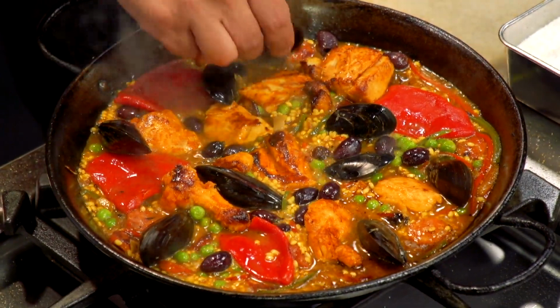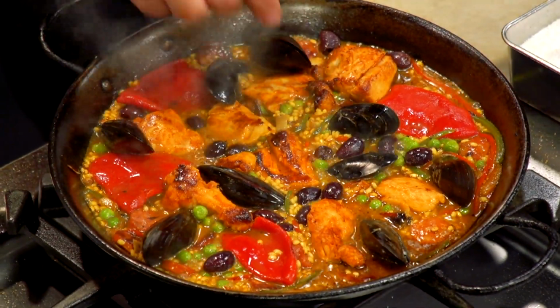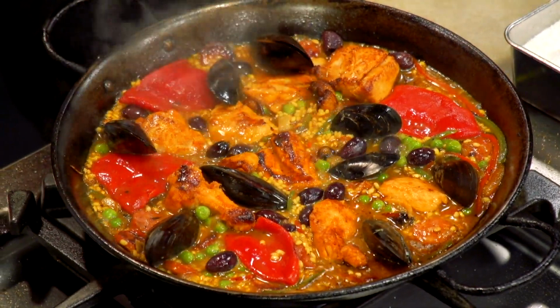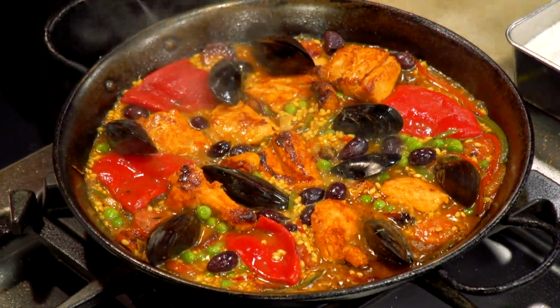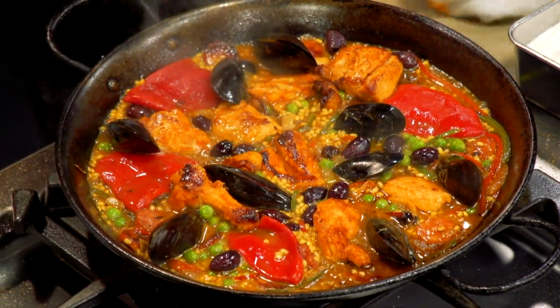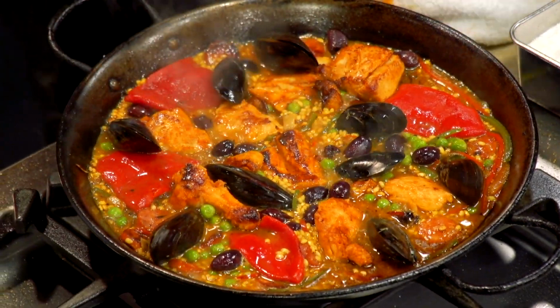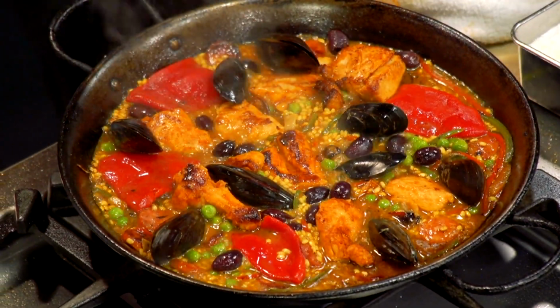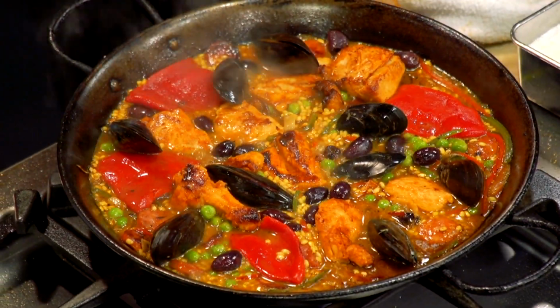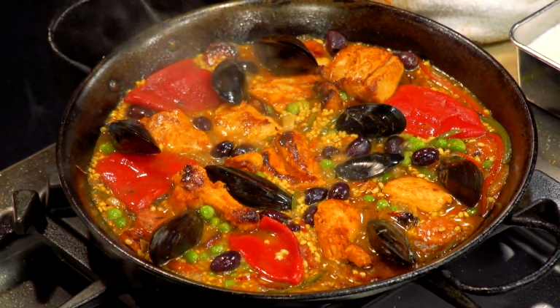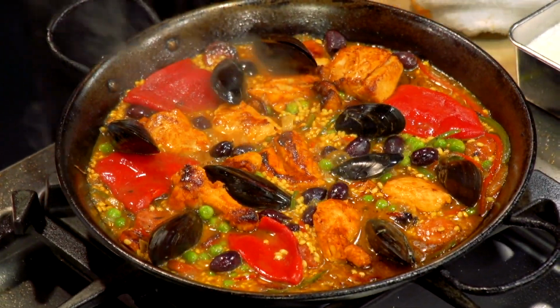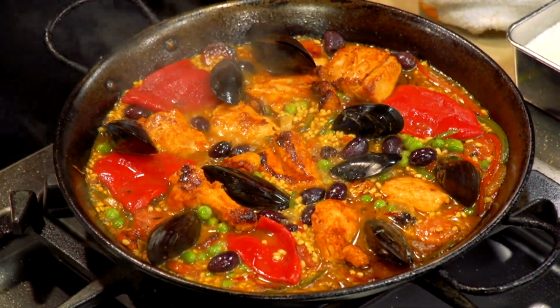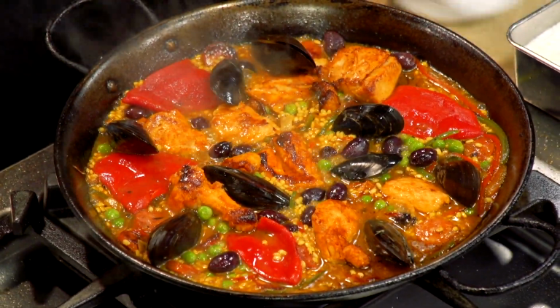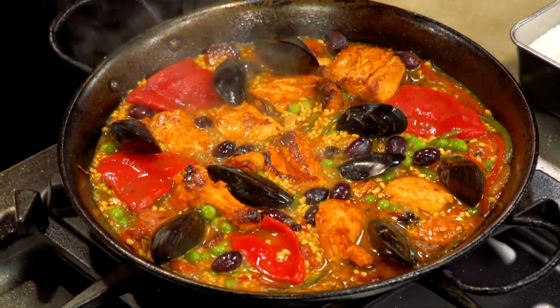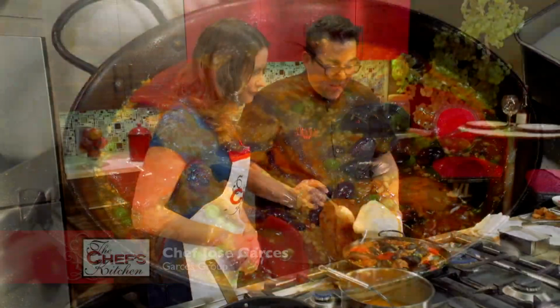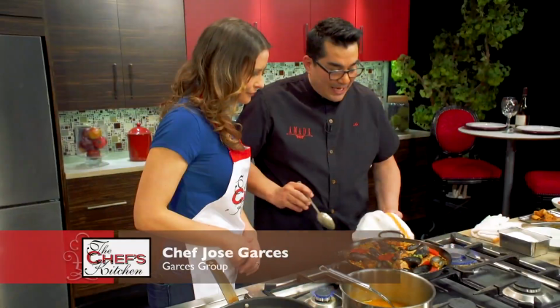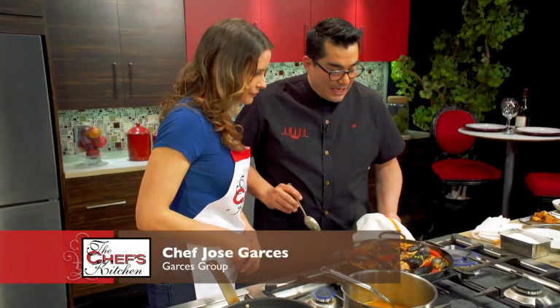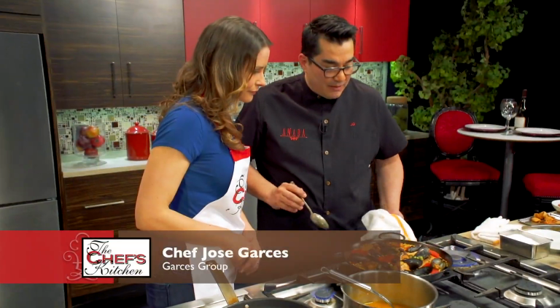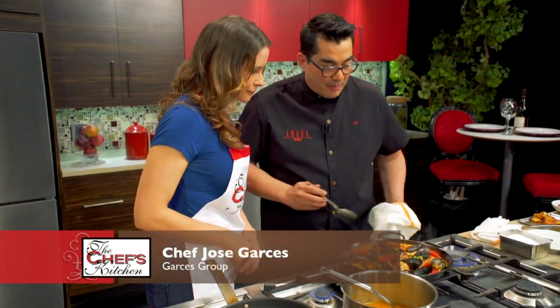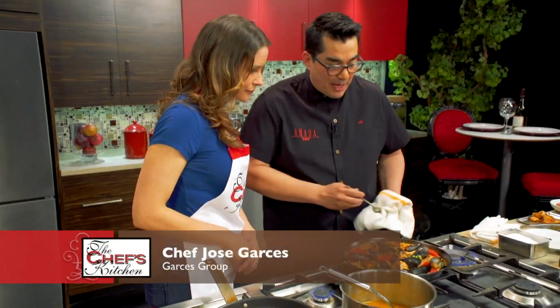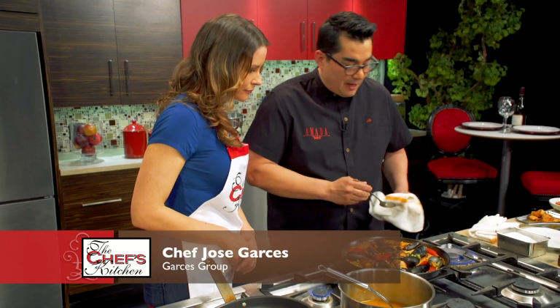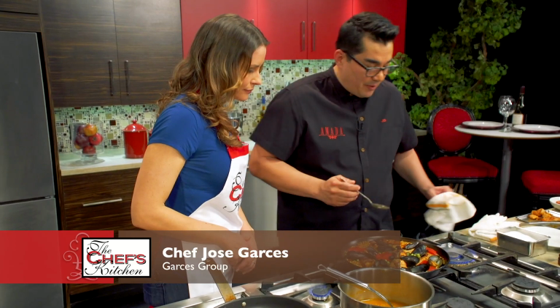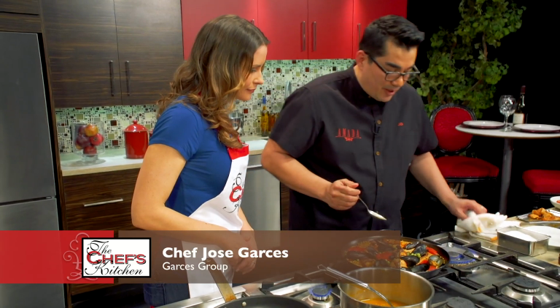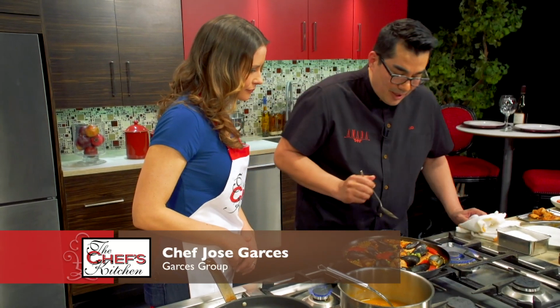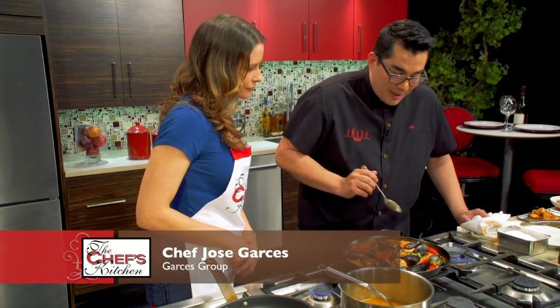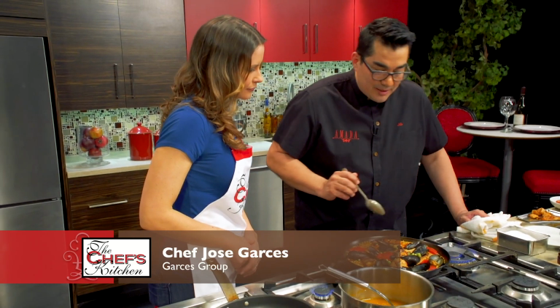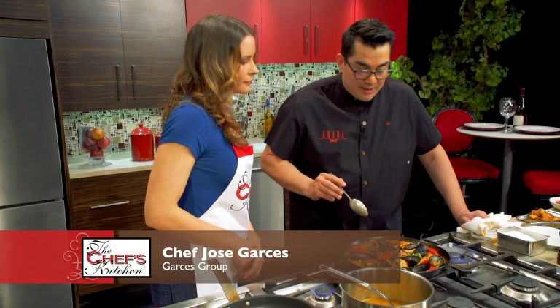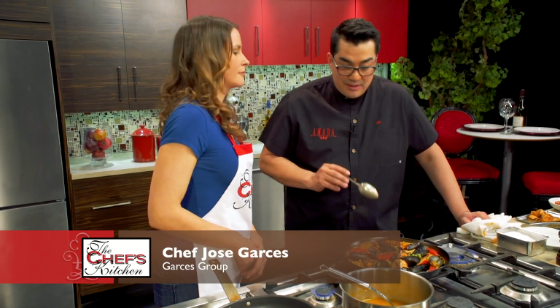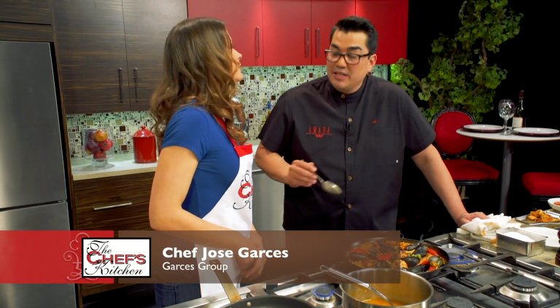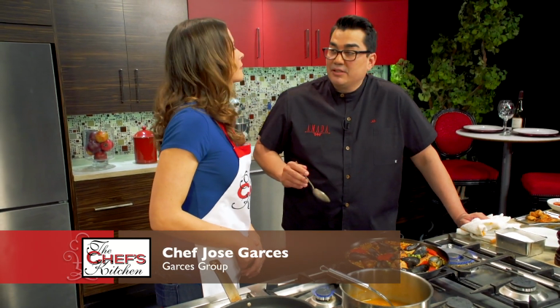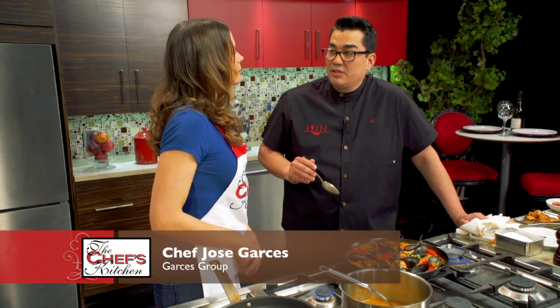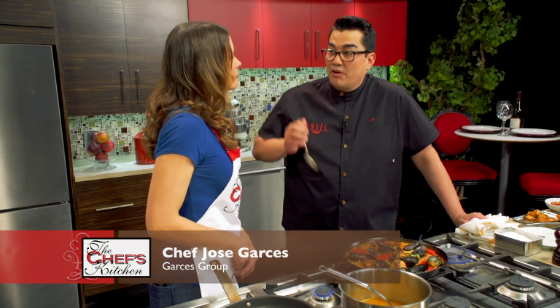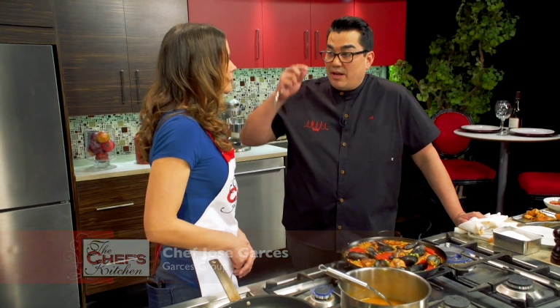I'm going to cover it with foil and put it in the oven. A key to paella, and everyone says this, is the socarrat.